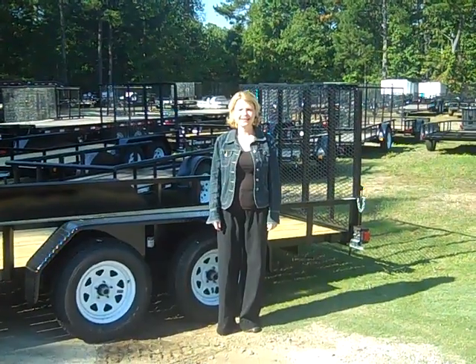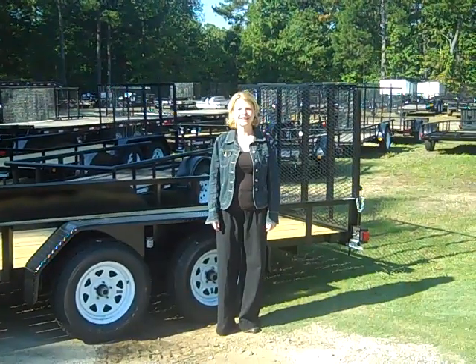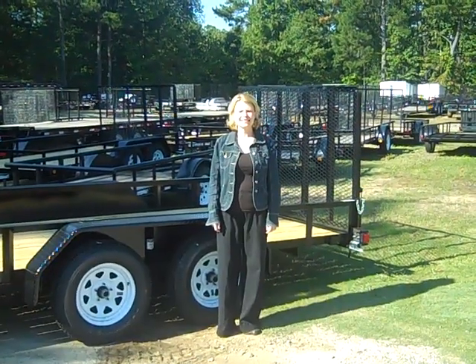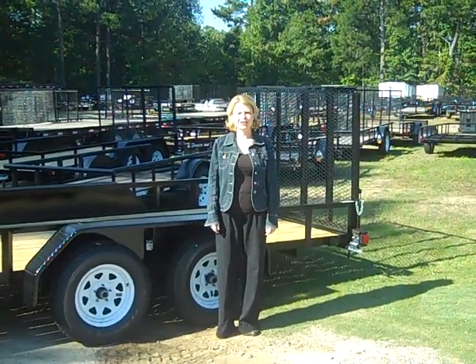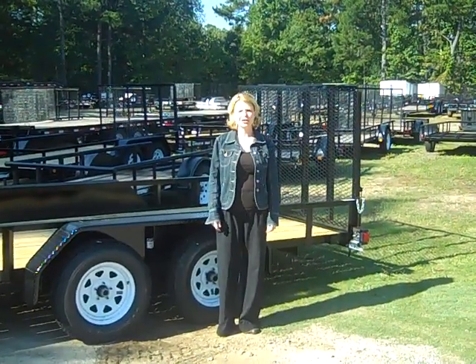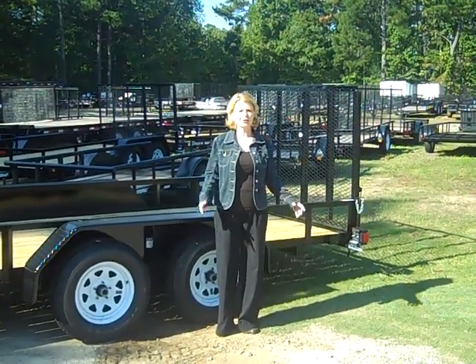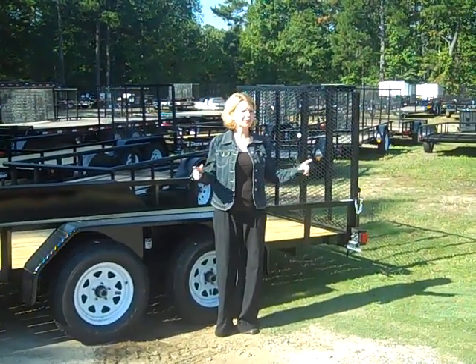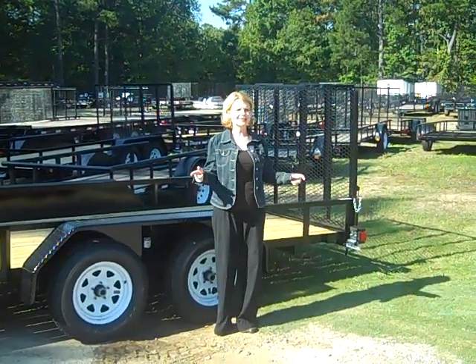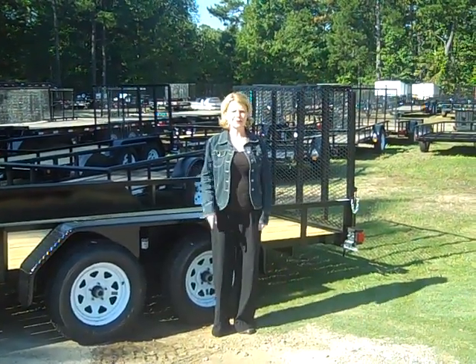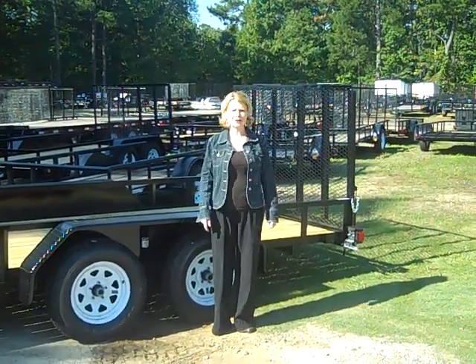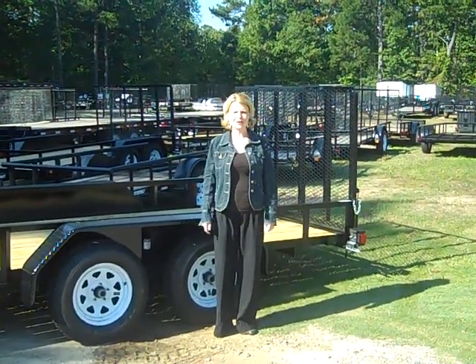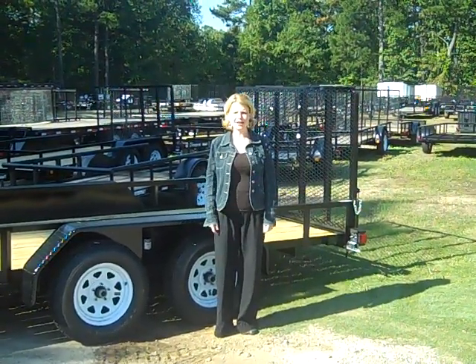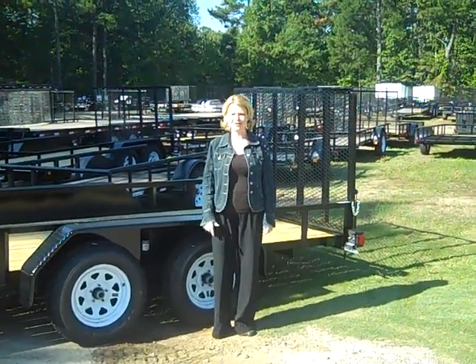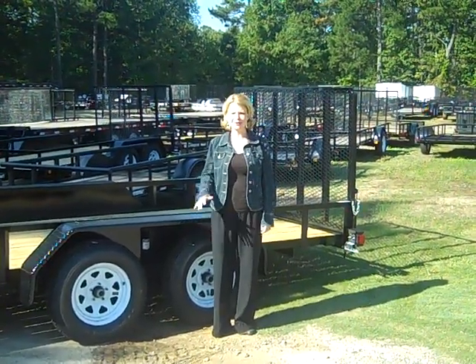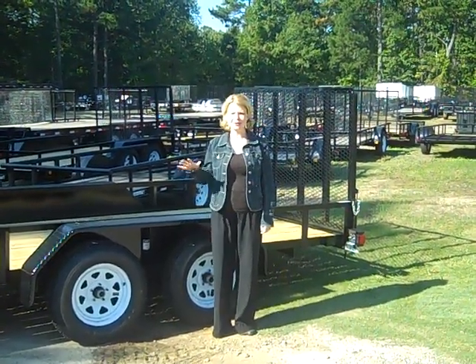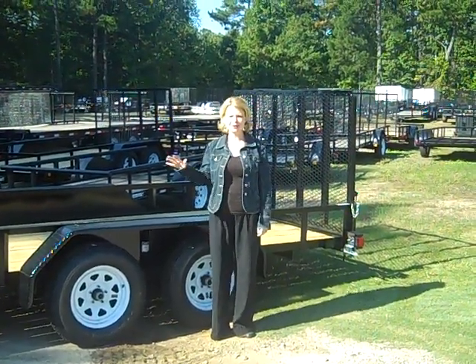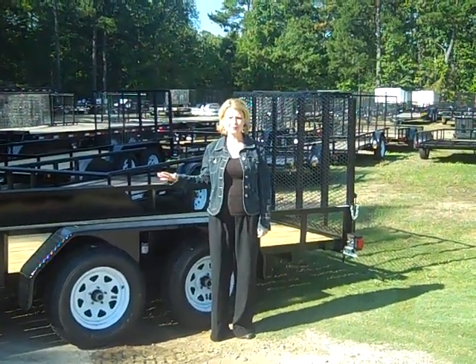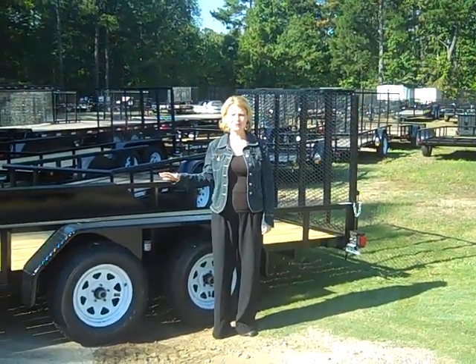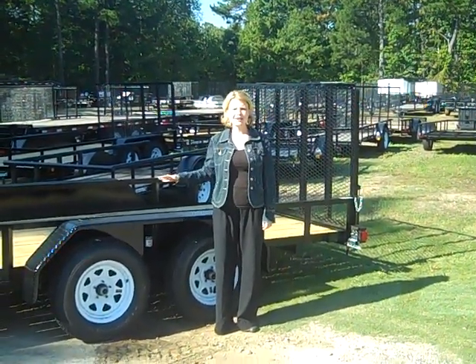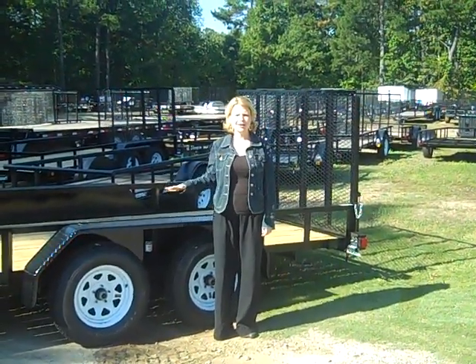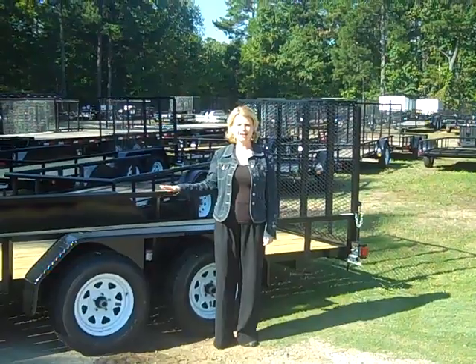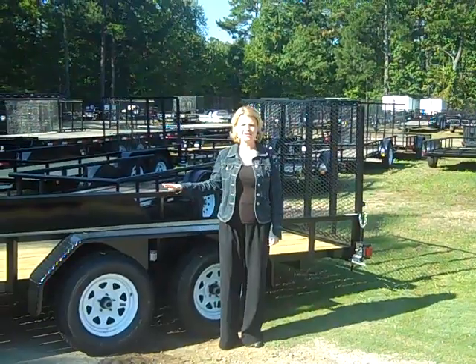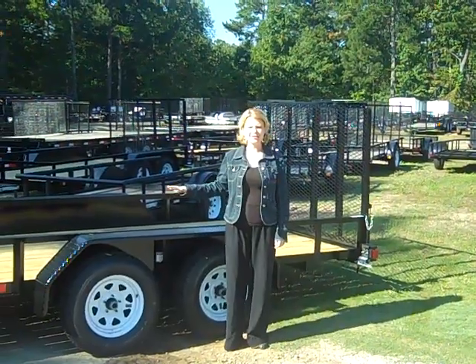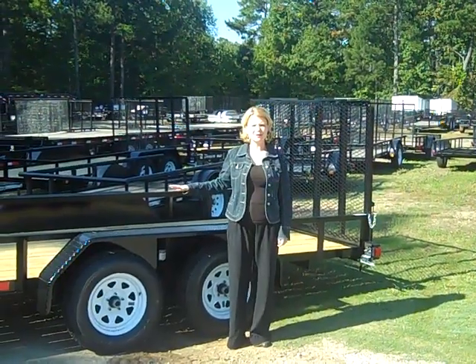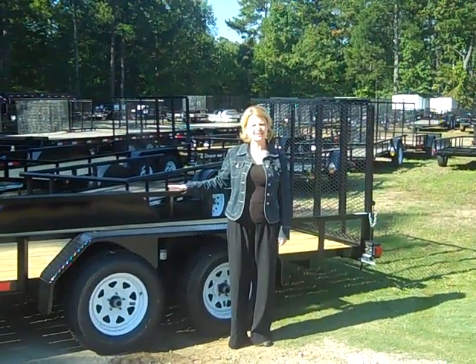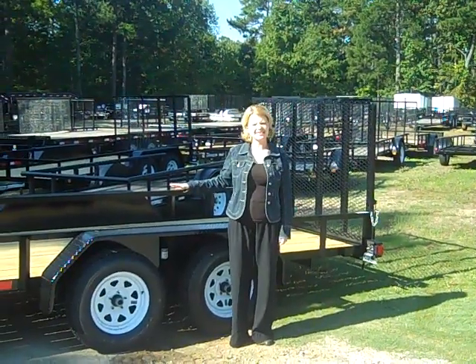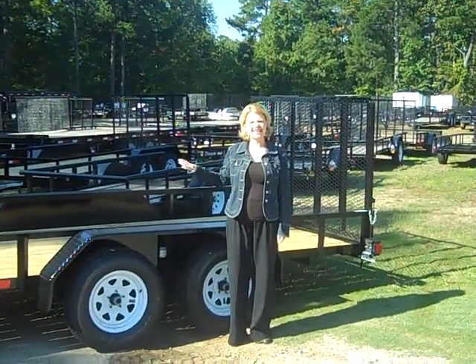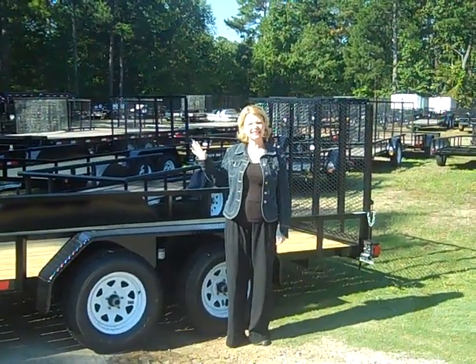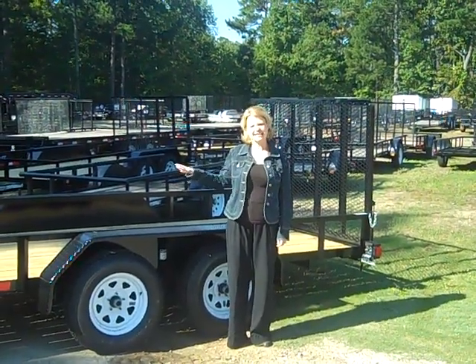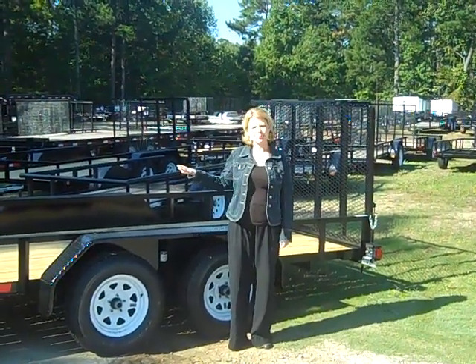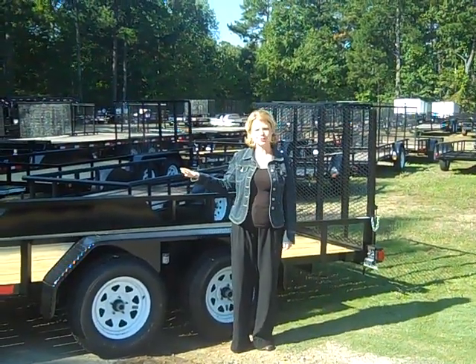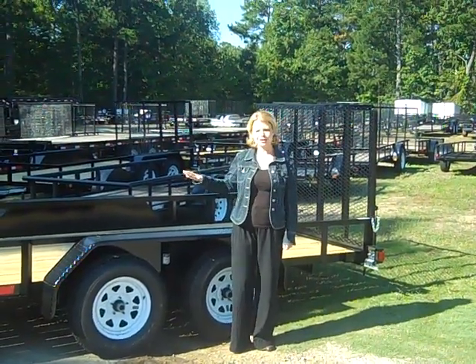Hi, Cindy here at Trailers 4 Less at our Fayette lot. I have another great trailer for you — our Anderson 6x16 landscaping trailer.